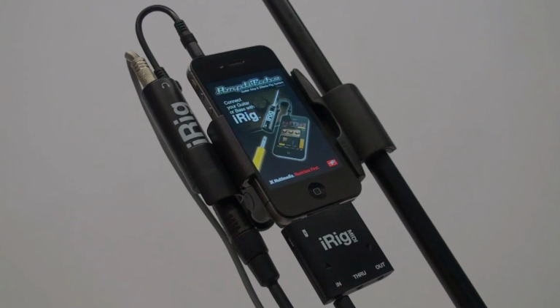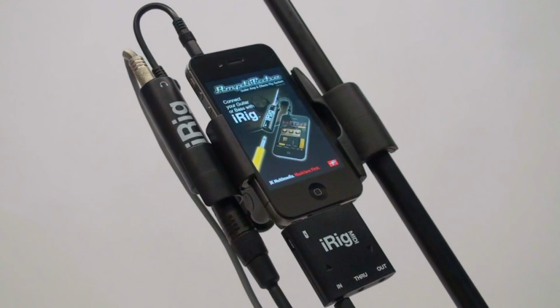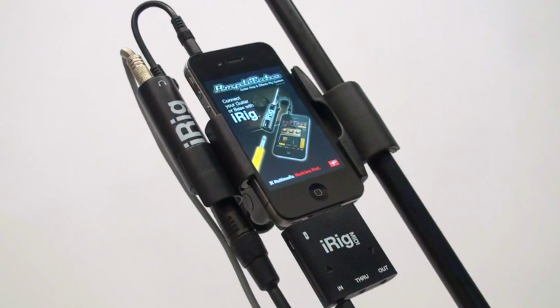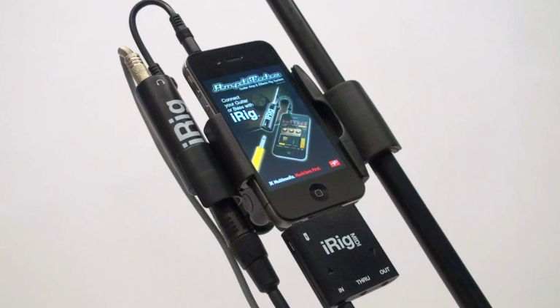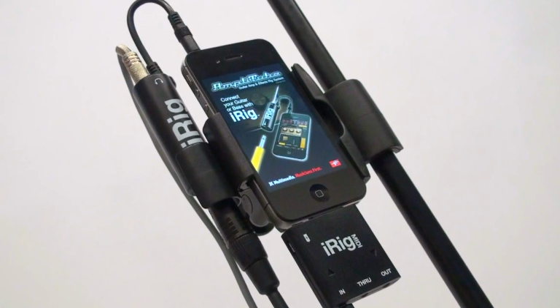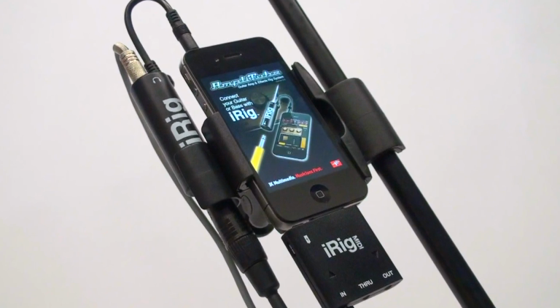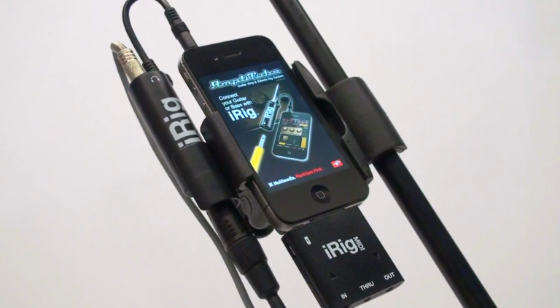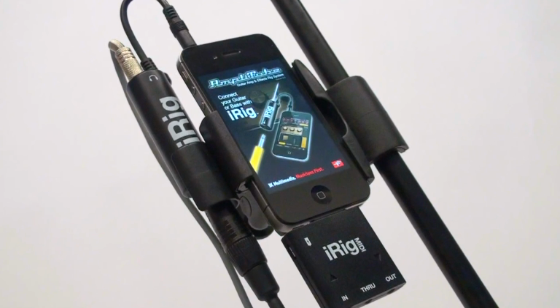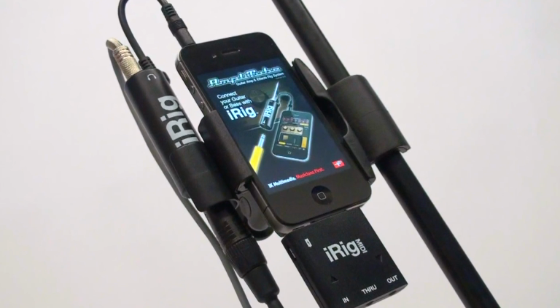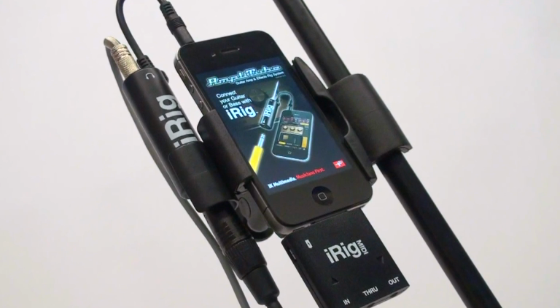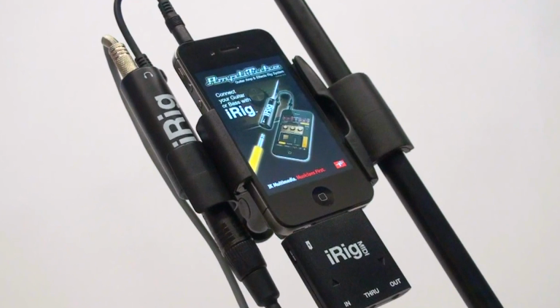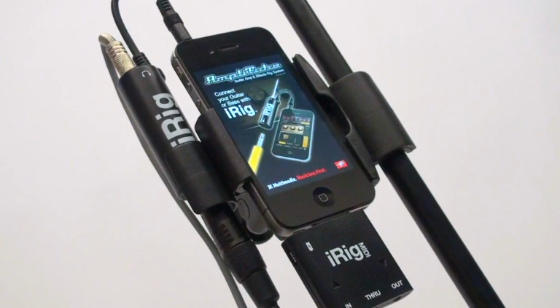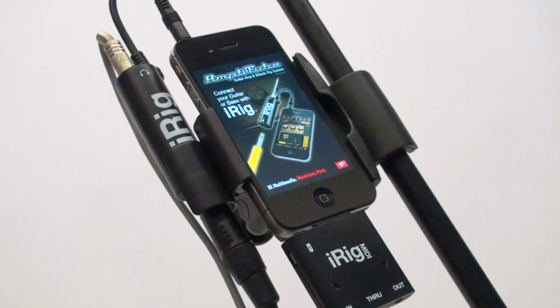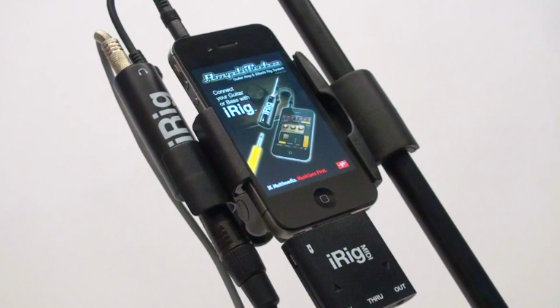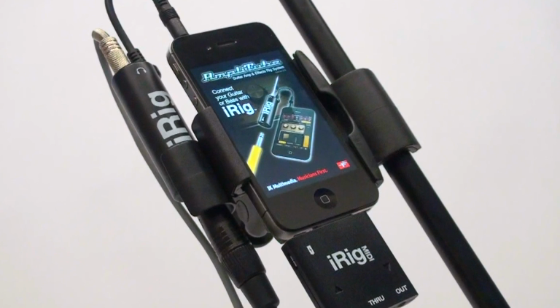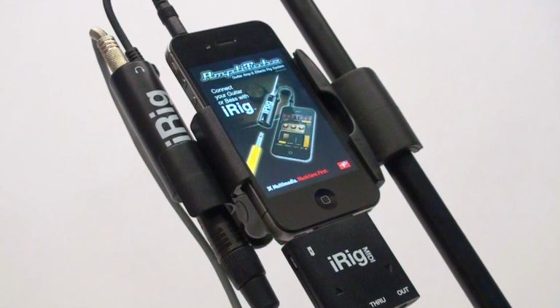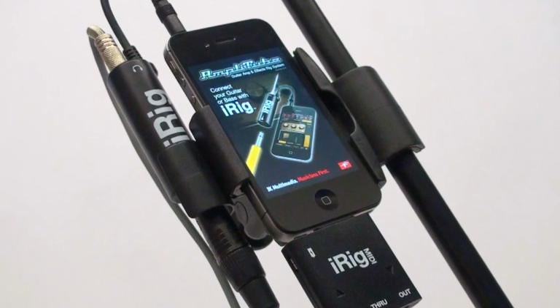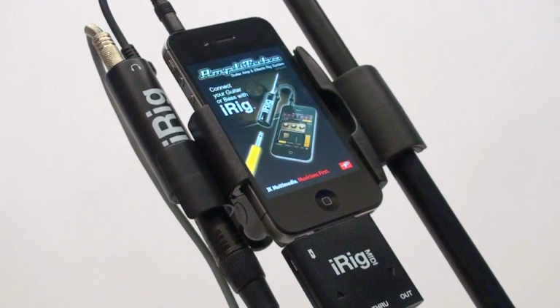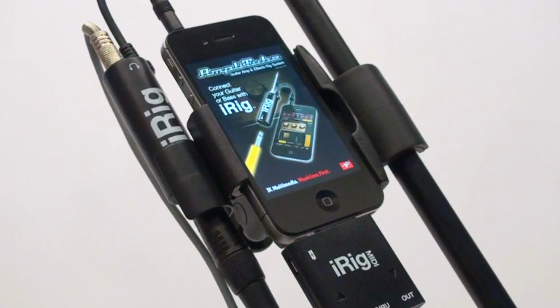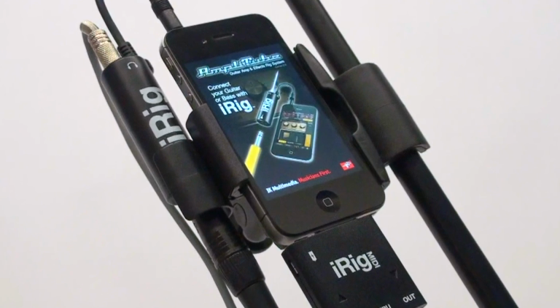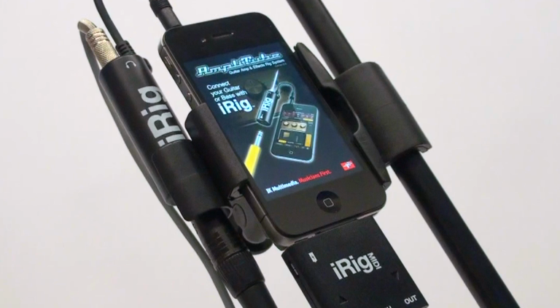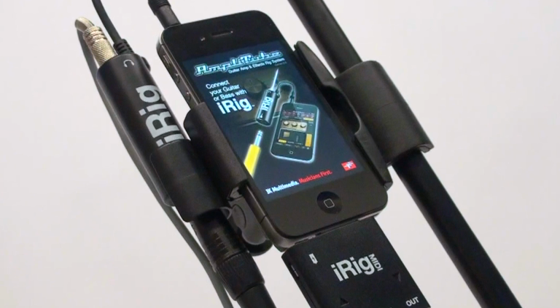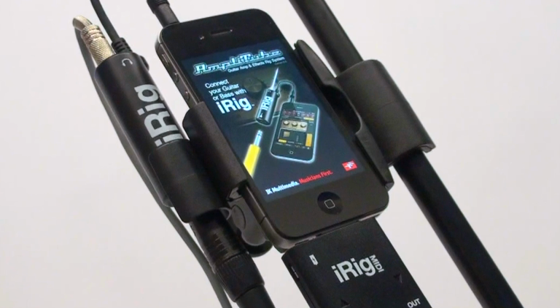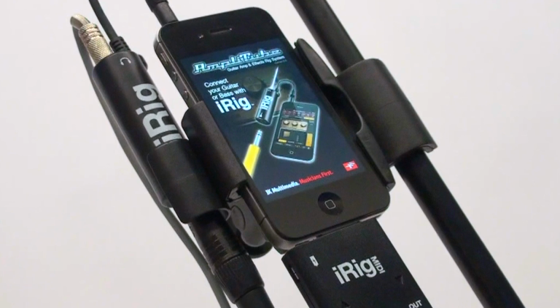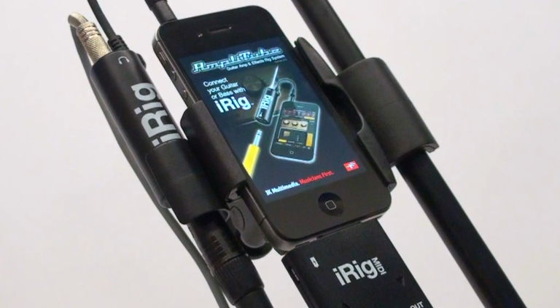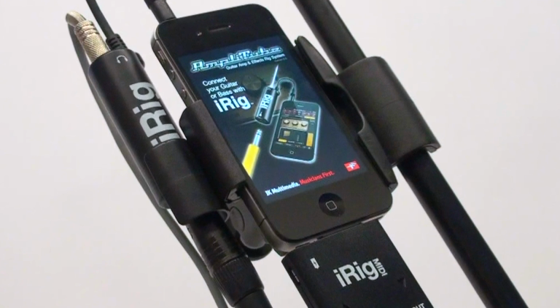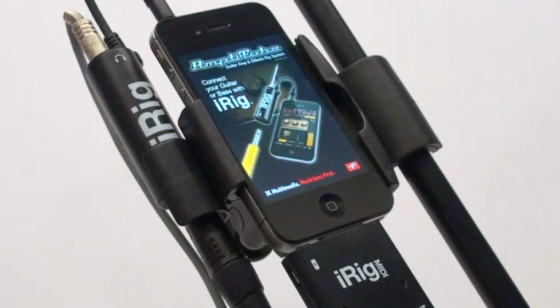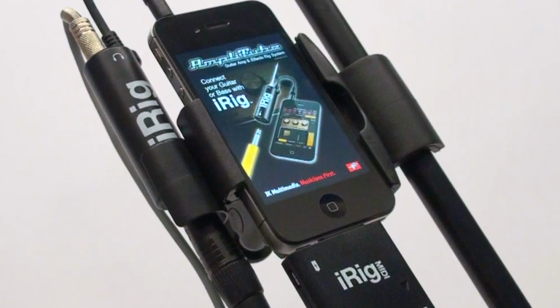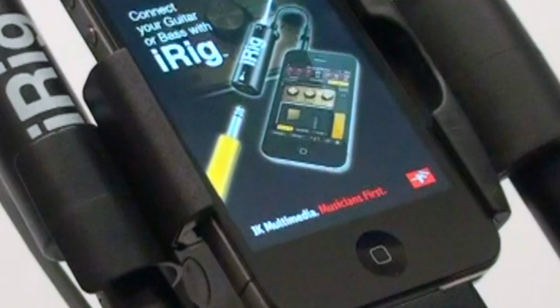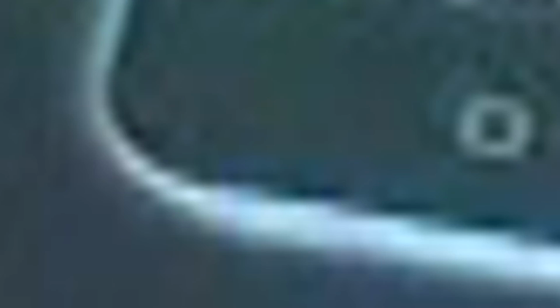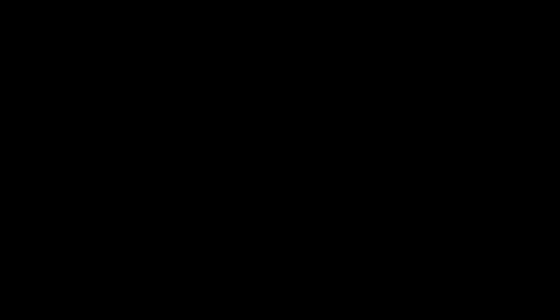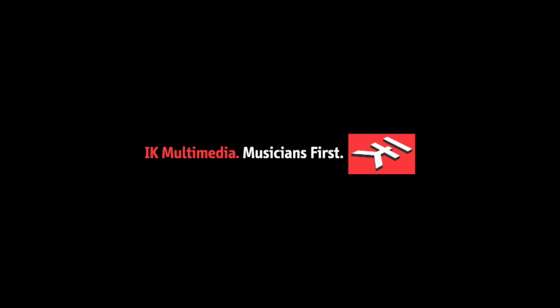Amplitube 2.5, available for iPhone, iPod Touch, and iPad.